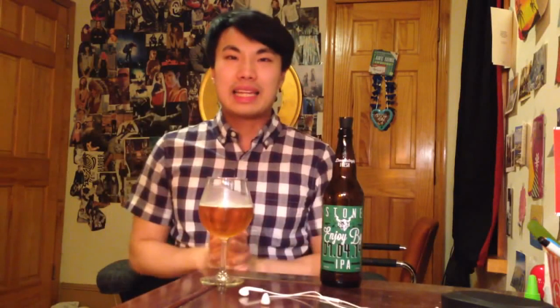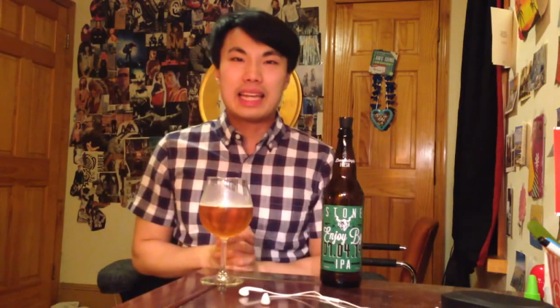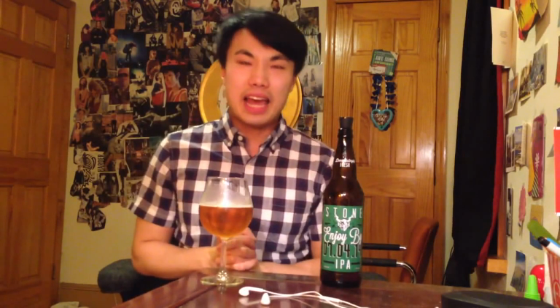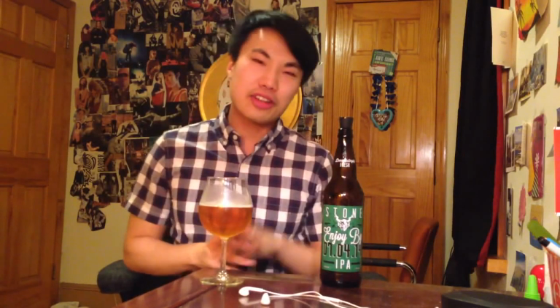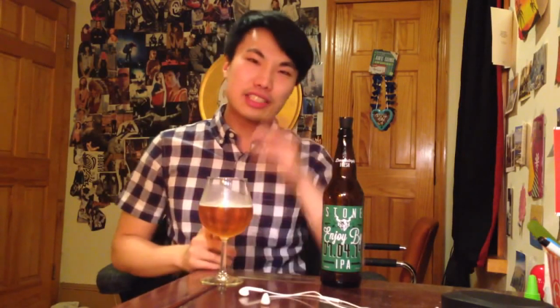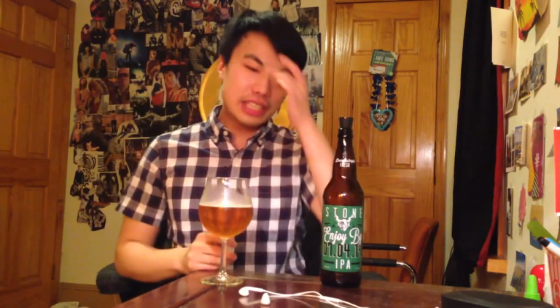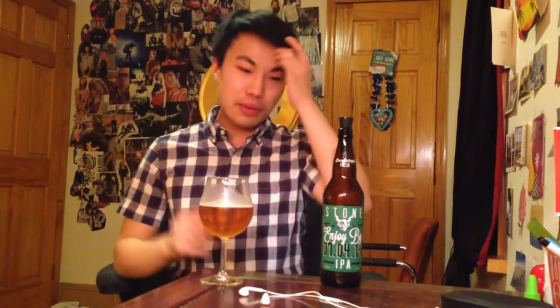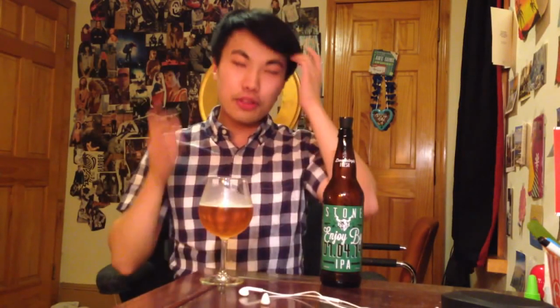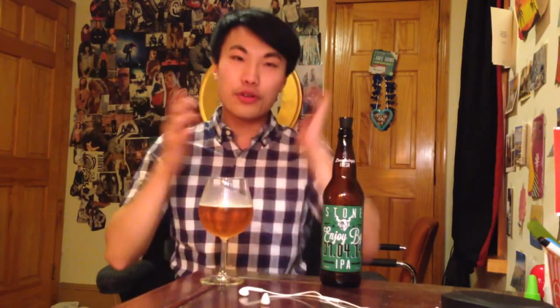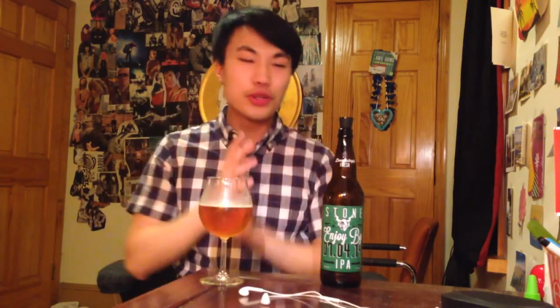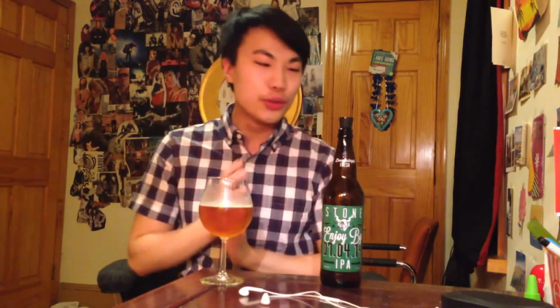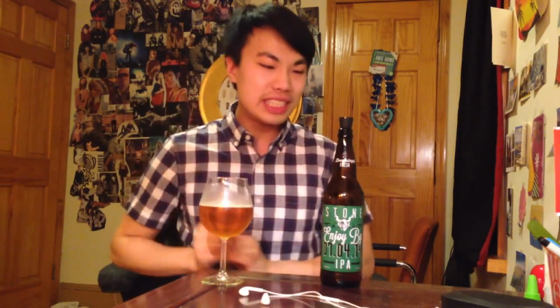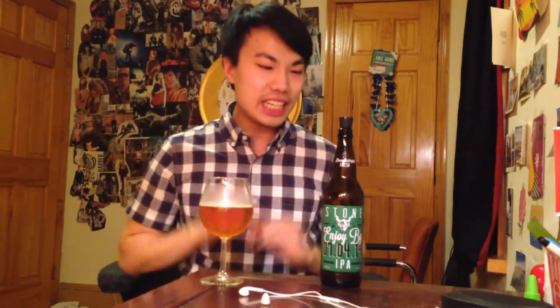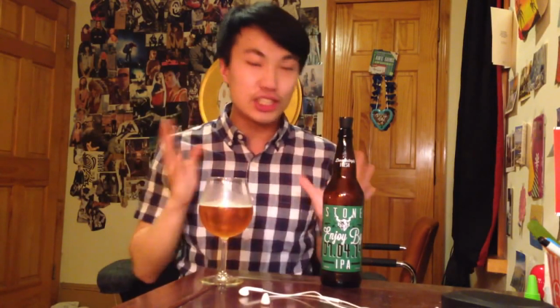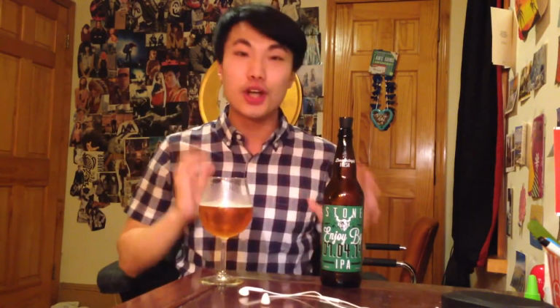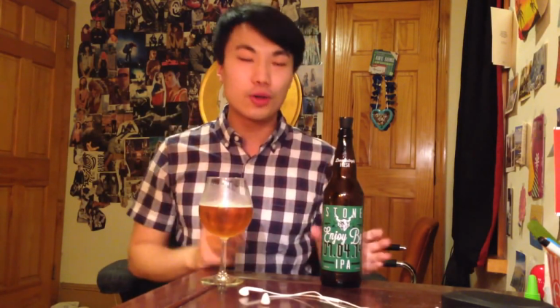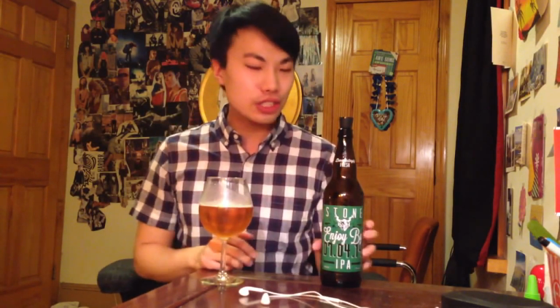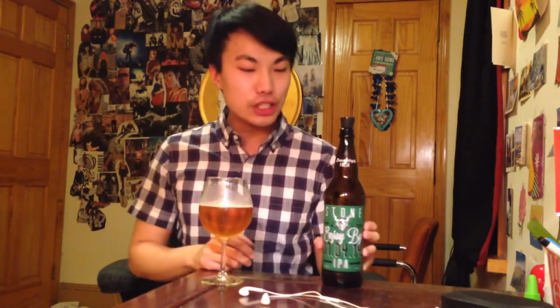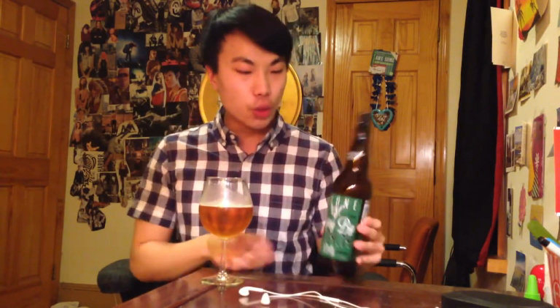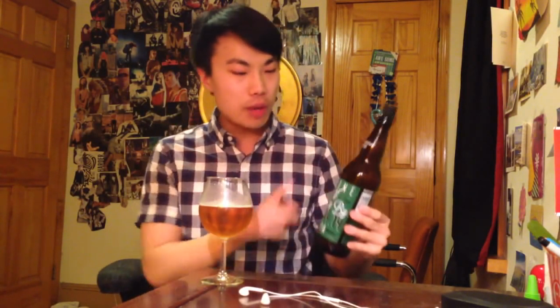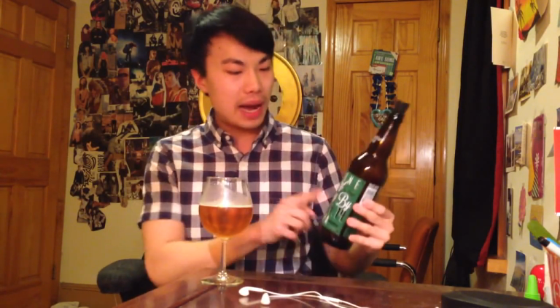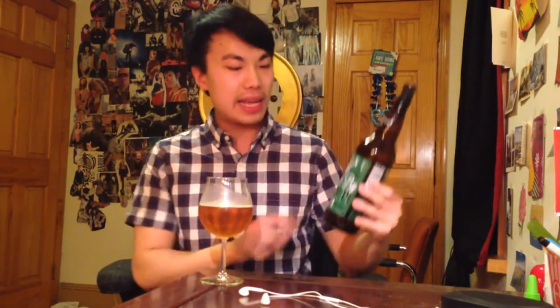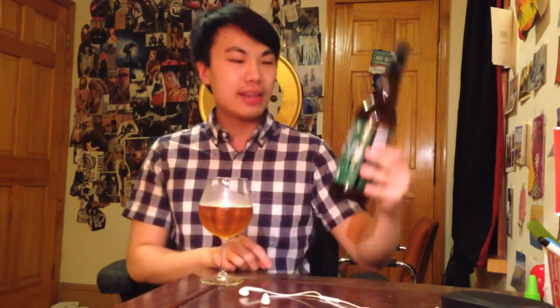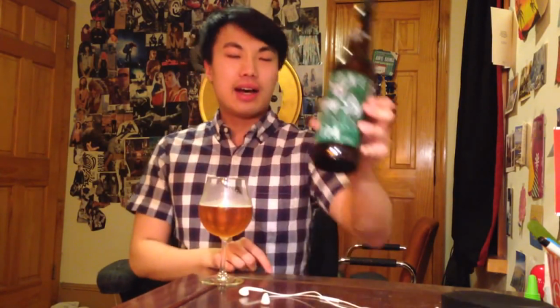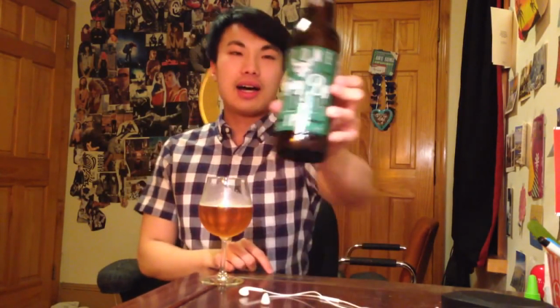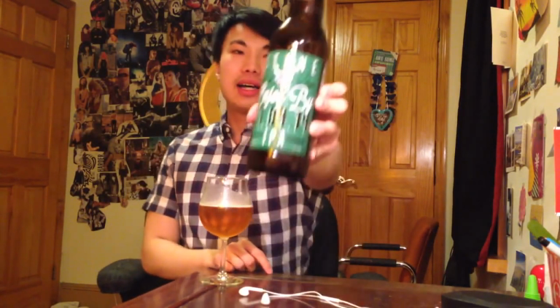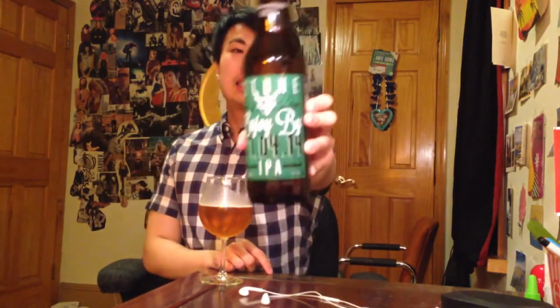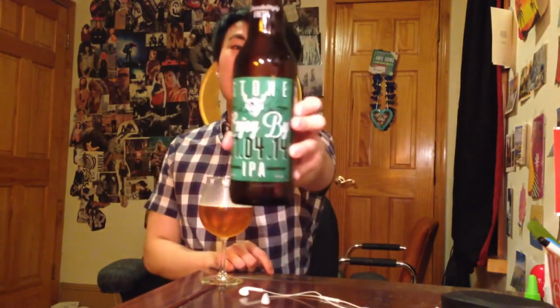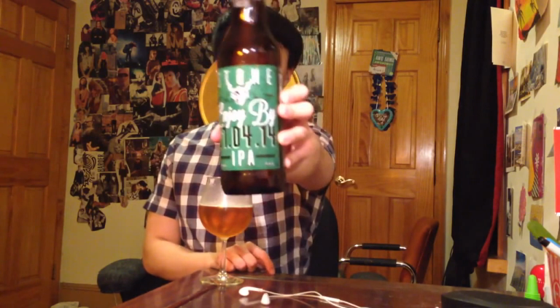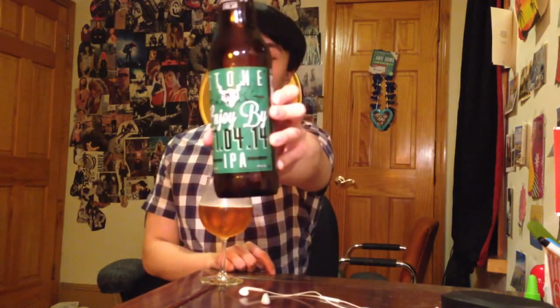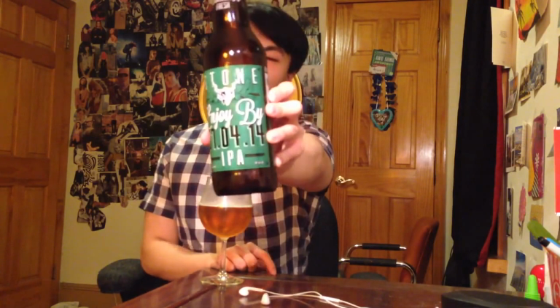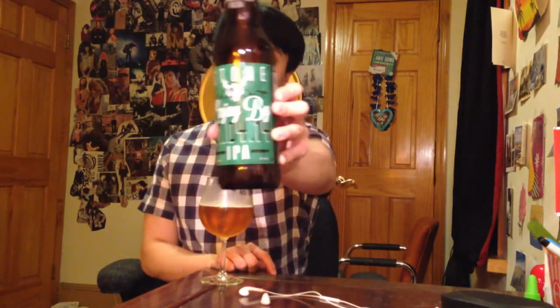Hey there guys, so today we're in another review. This is Stone's Enjoy By 7-4-14.